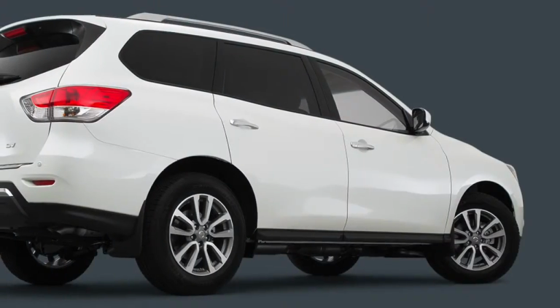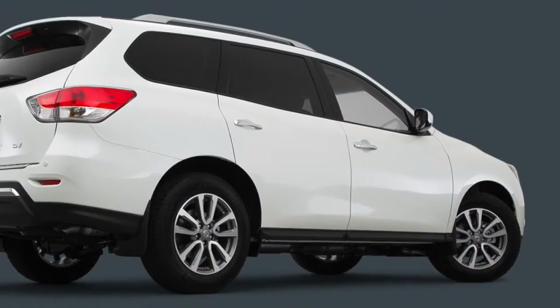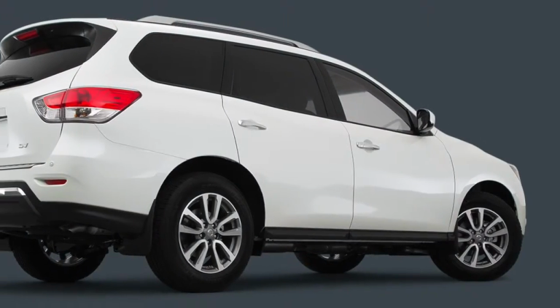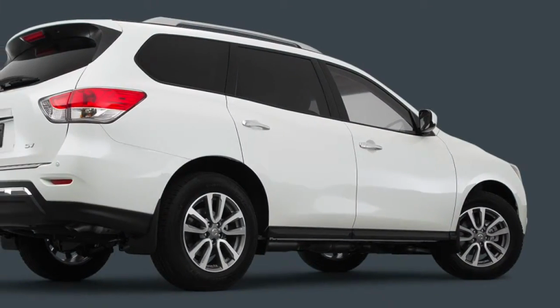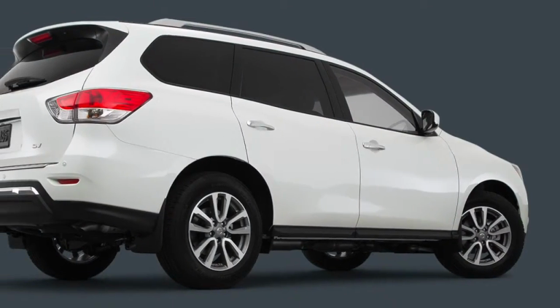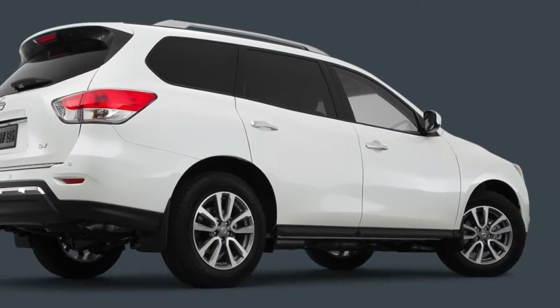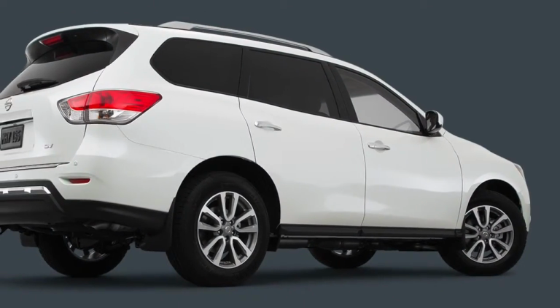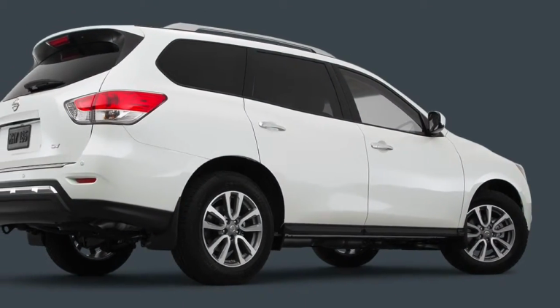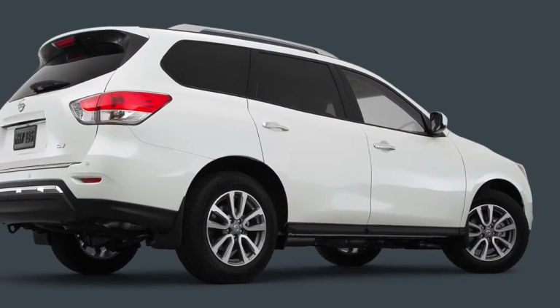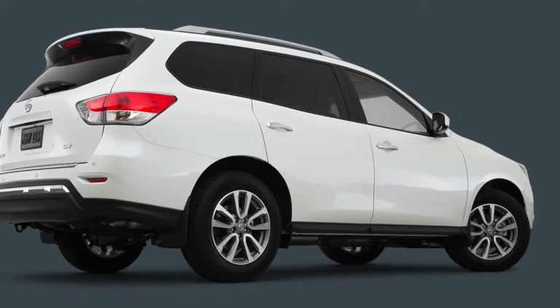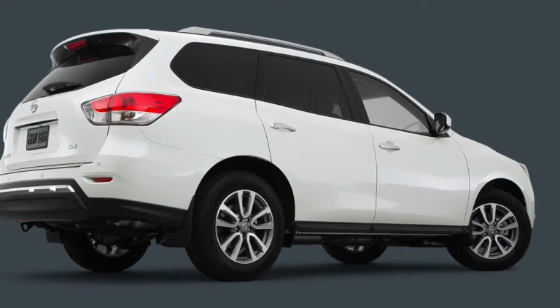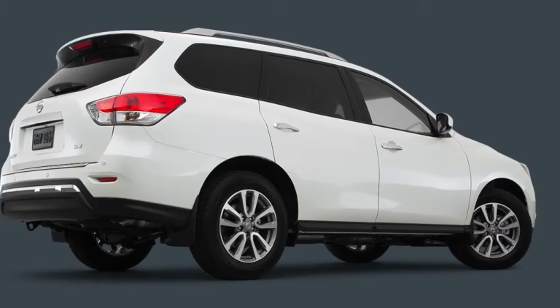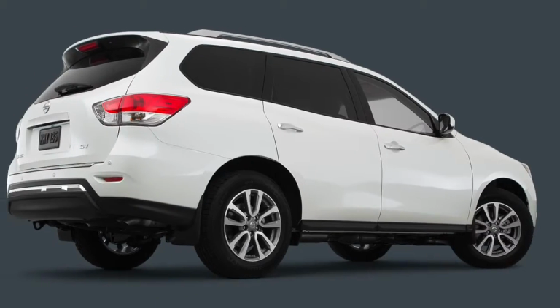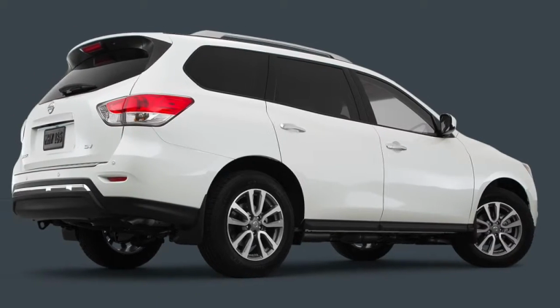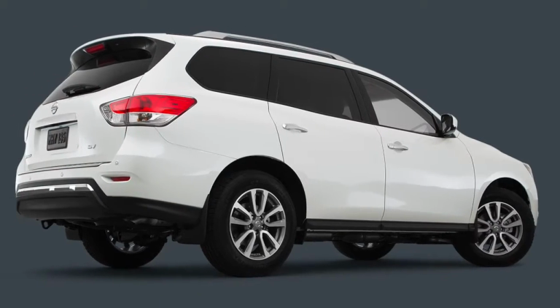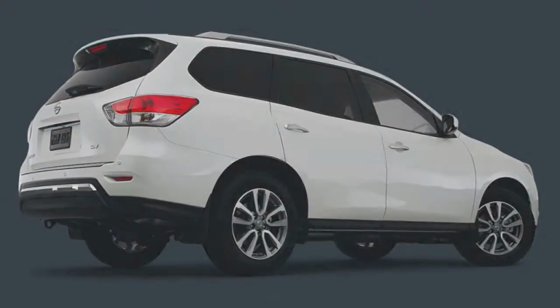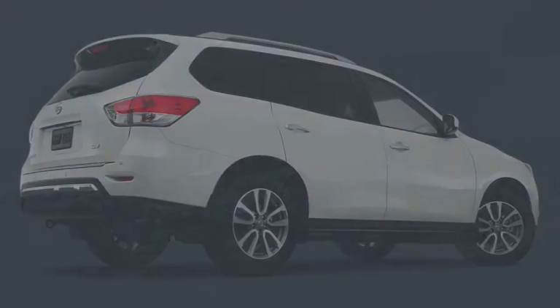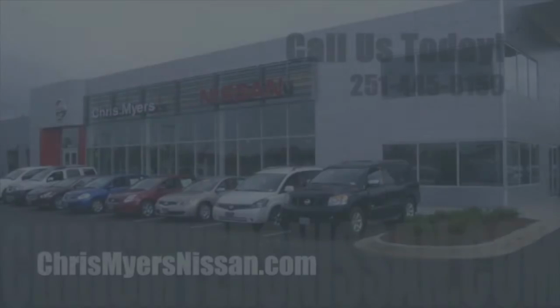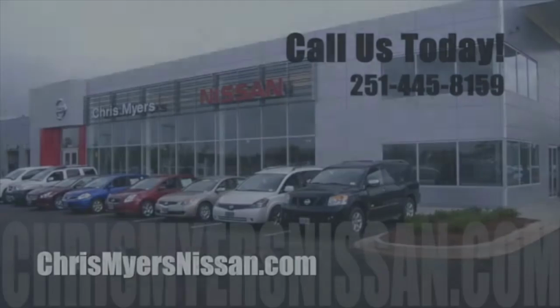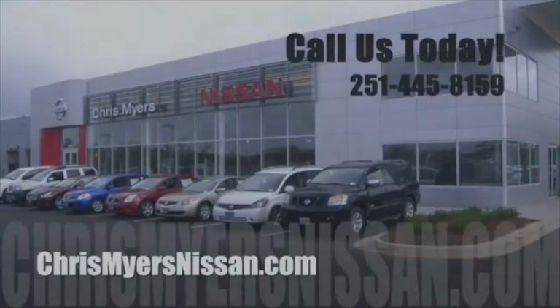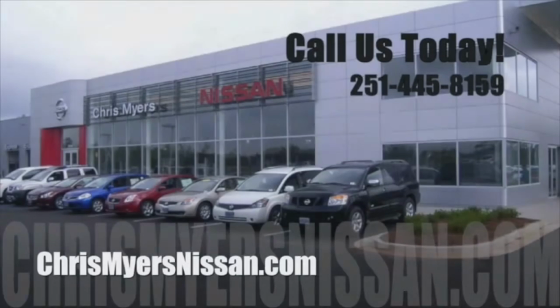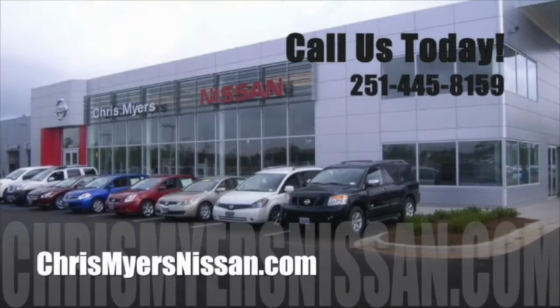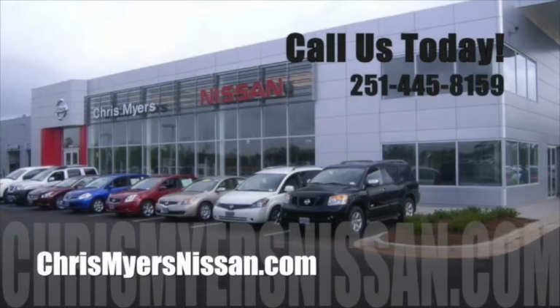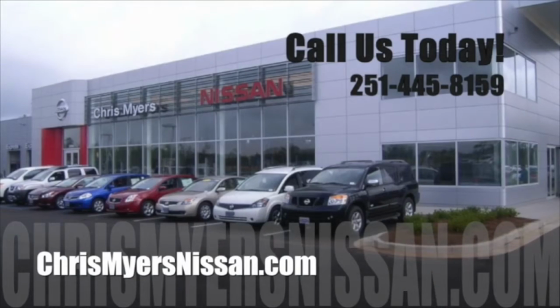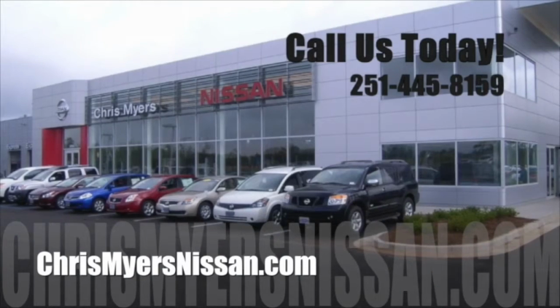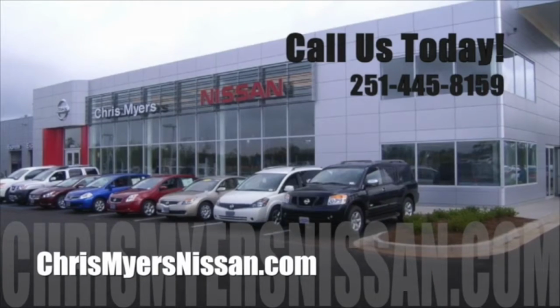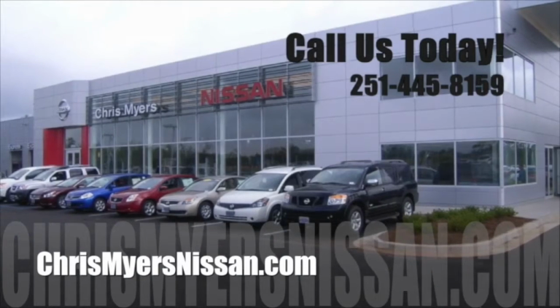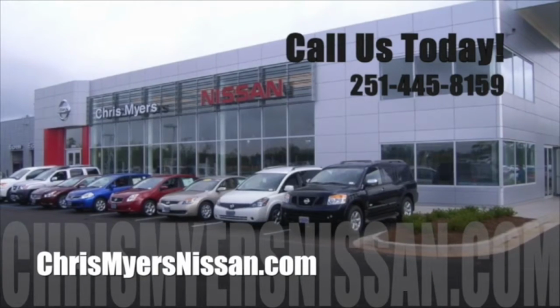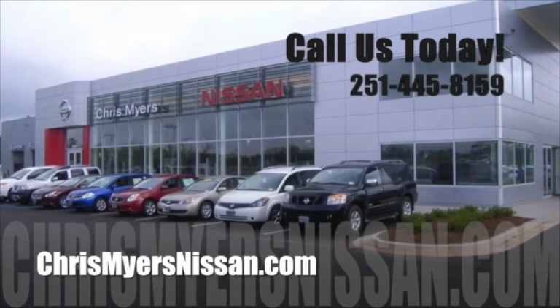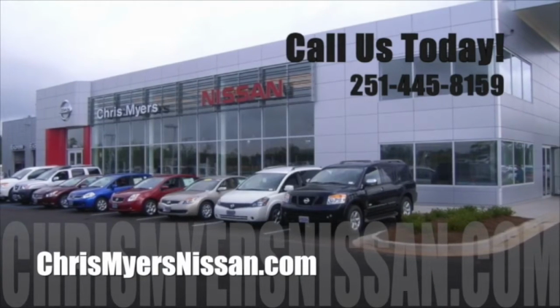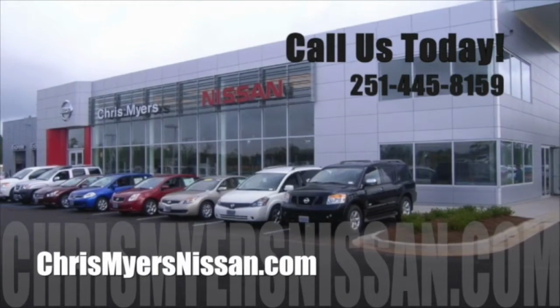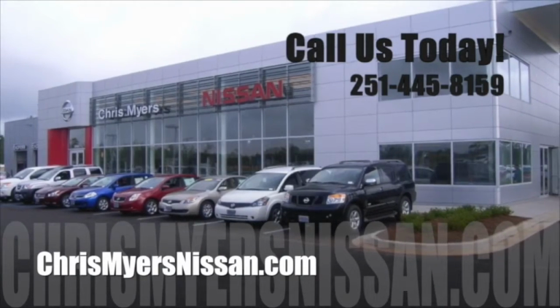Check out the 2015 Nissan Pathfinder for yourself with a test drive at Chris Meyers Nissan in Mobile today!